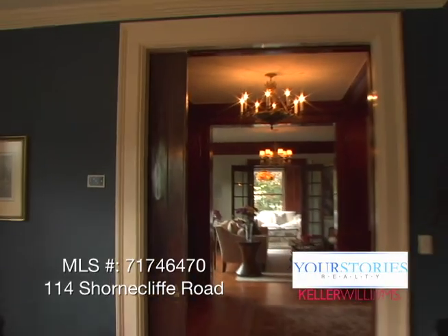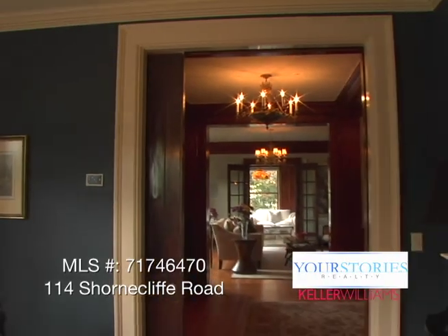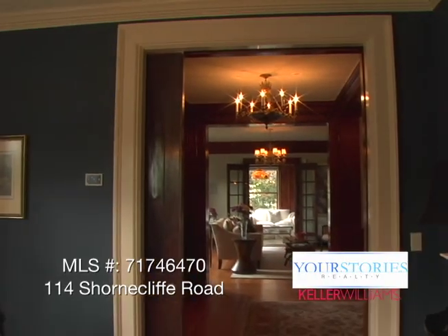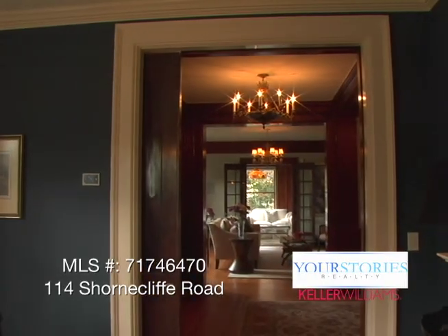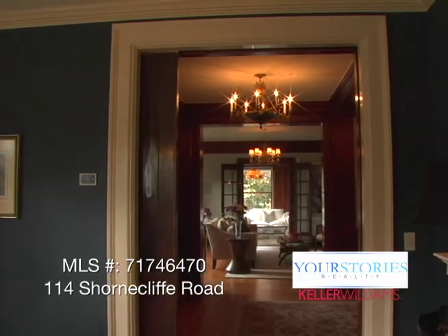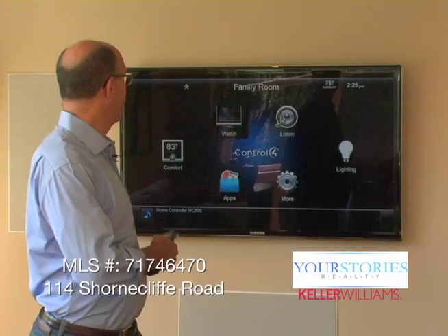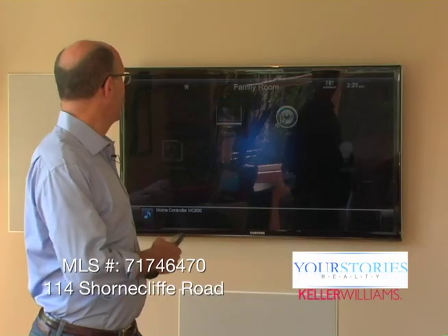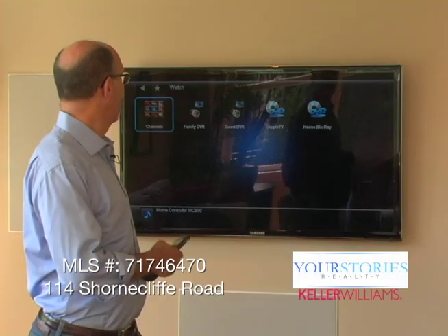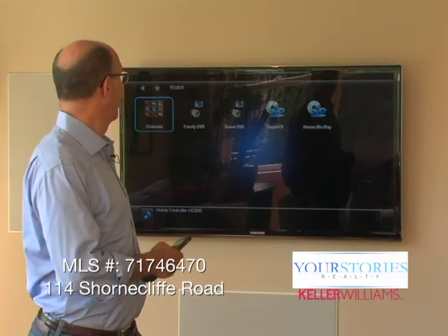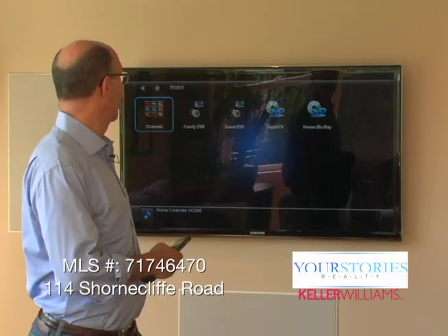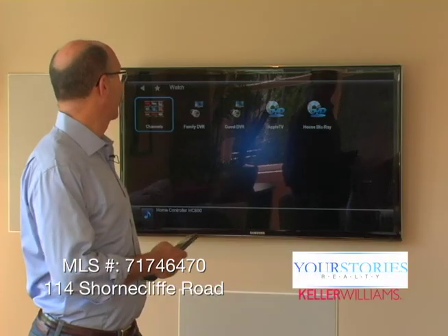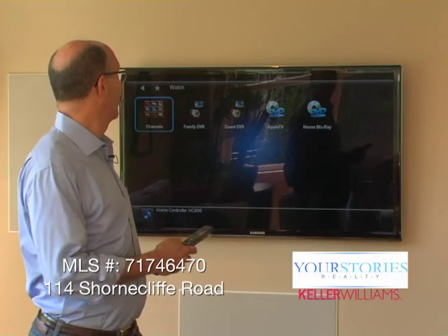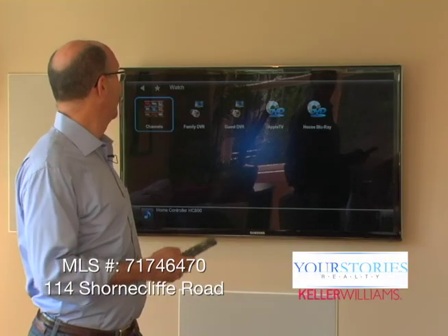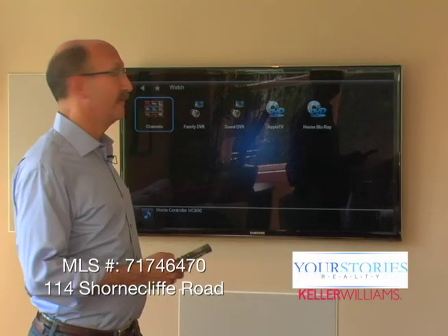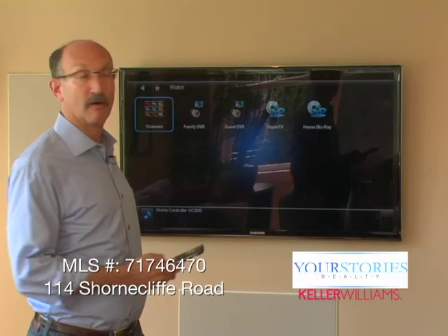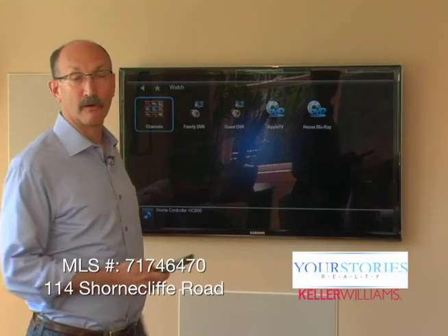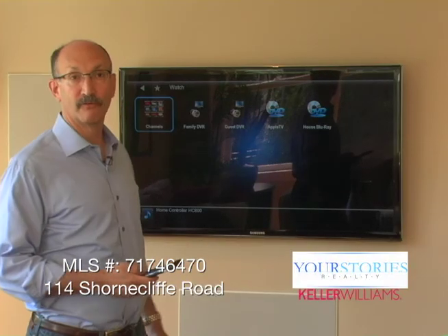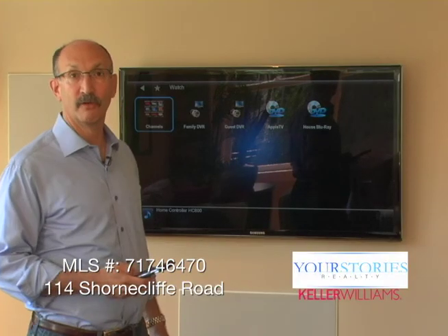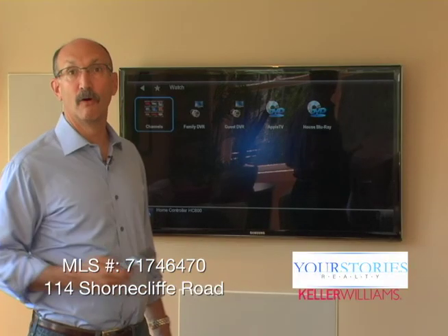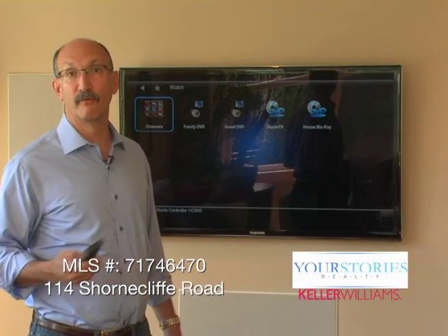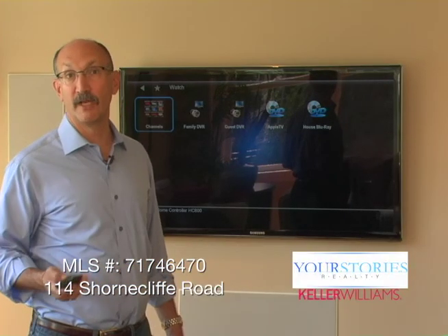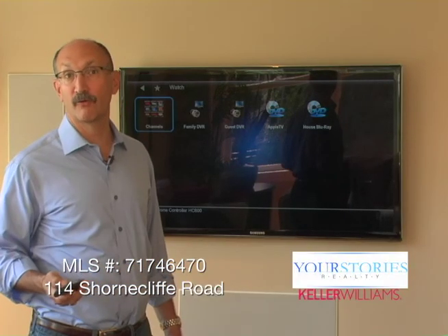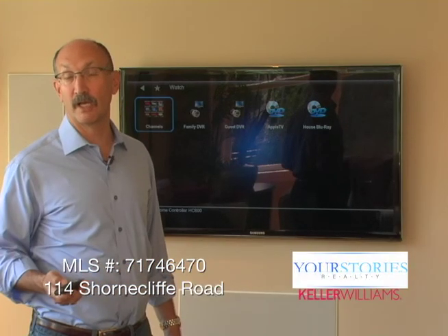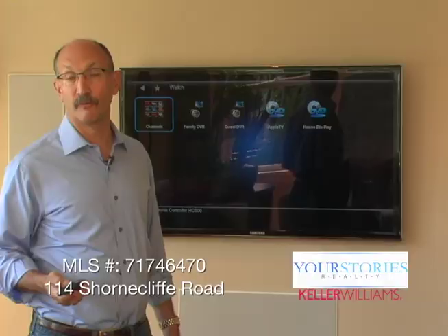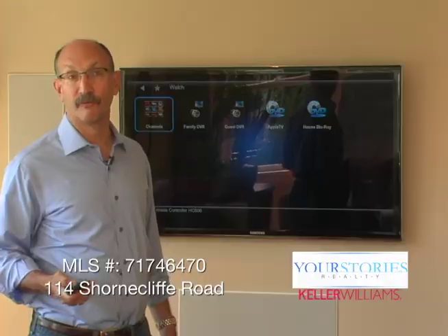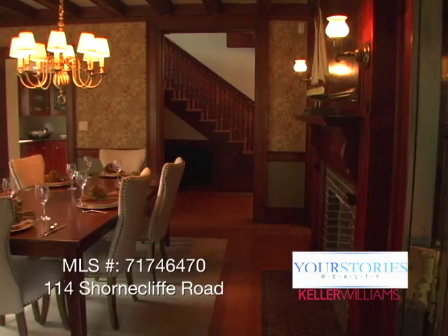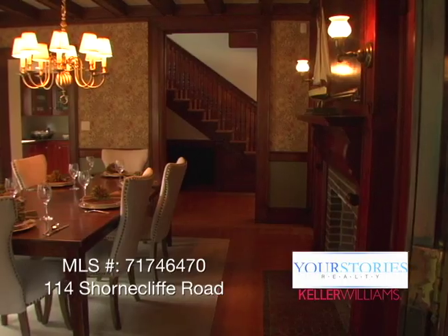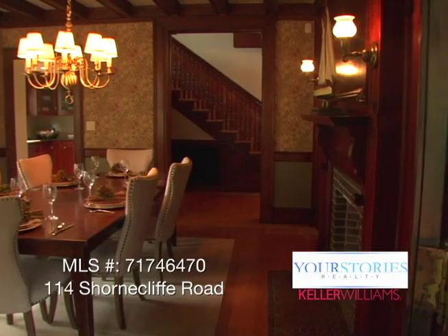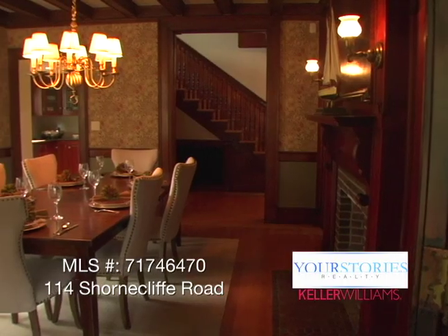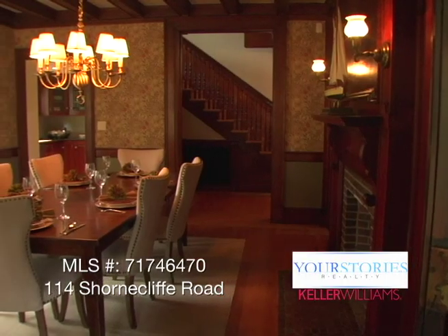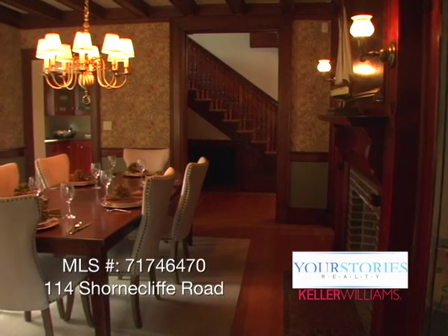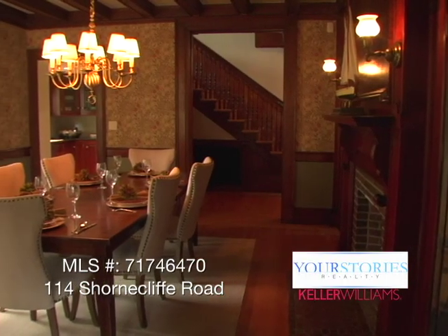I can watch TV and select DVRs, over-the-air channels, or our Blu-ray players.